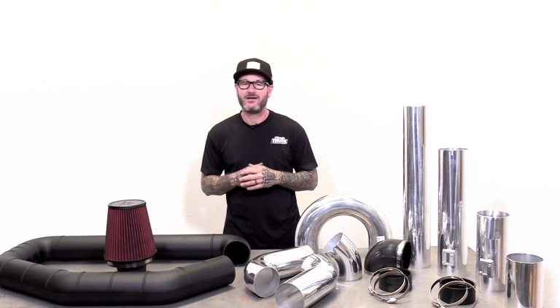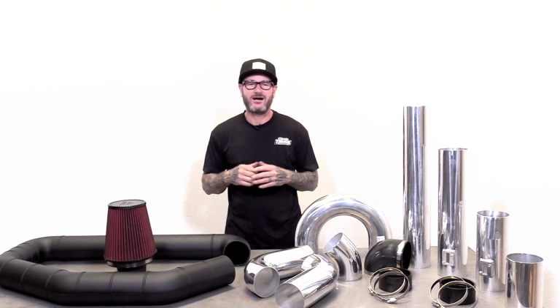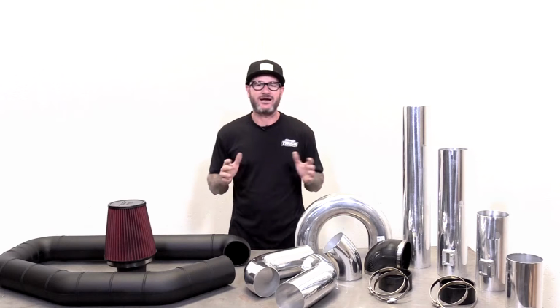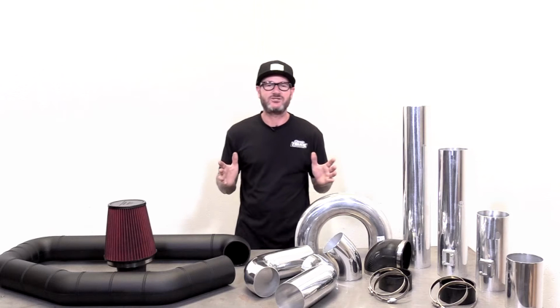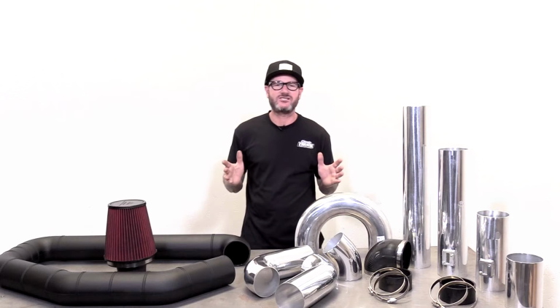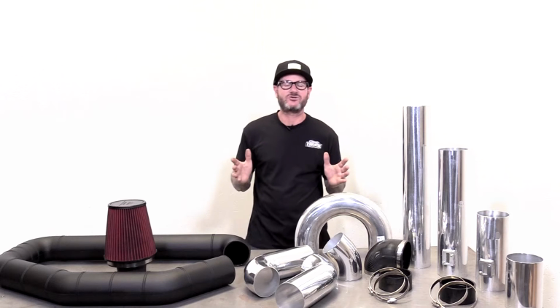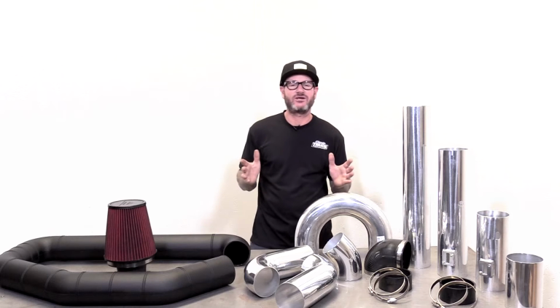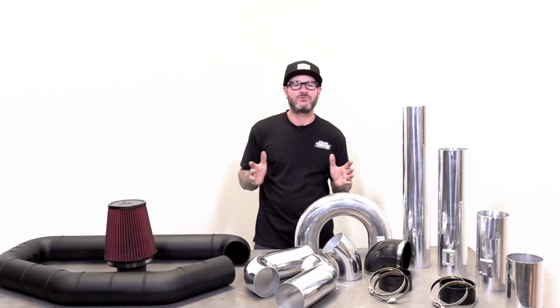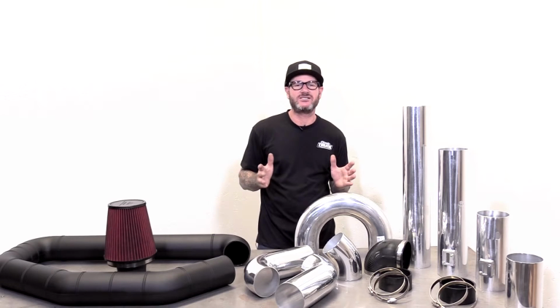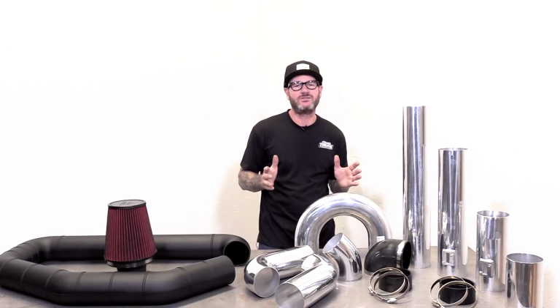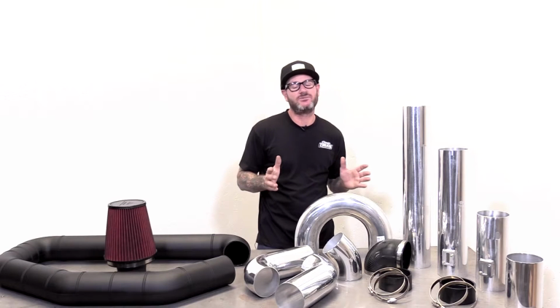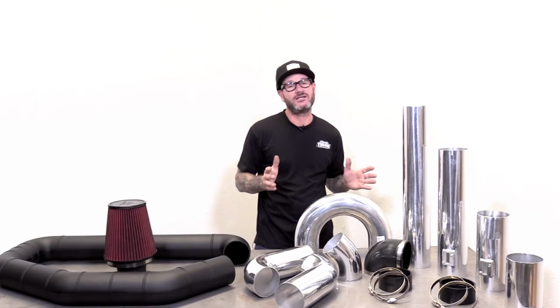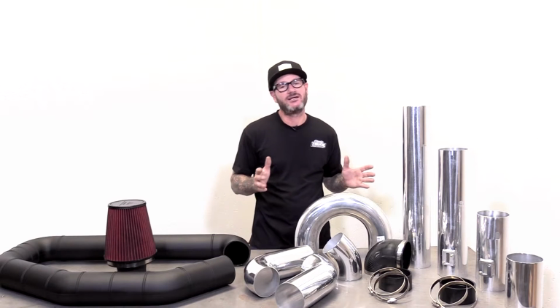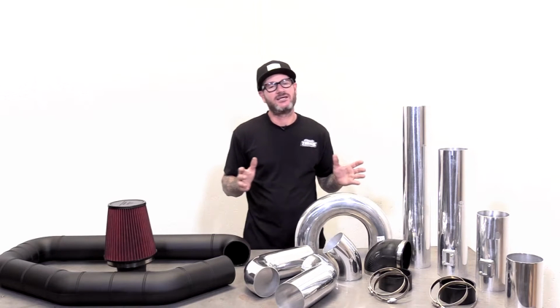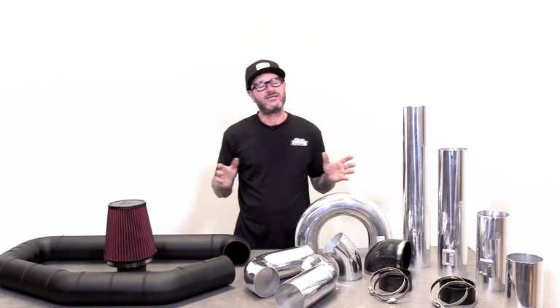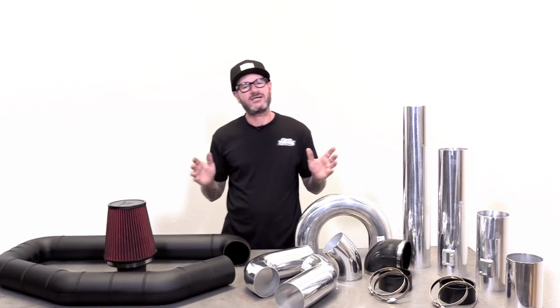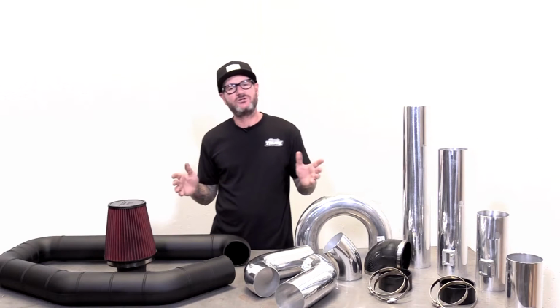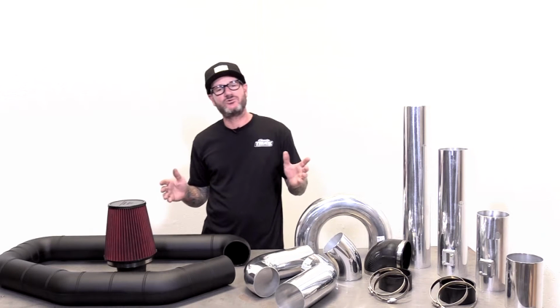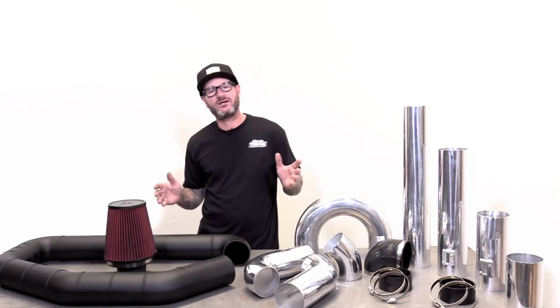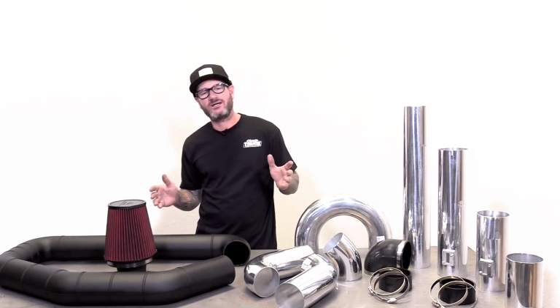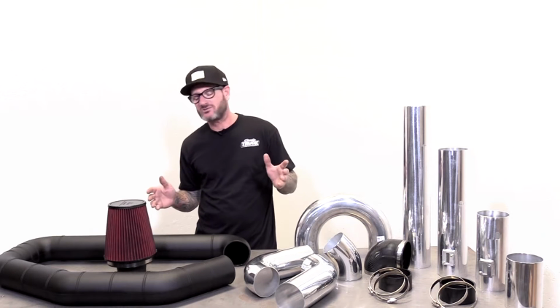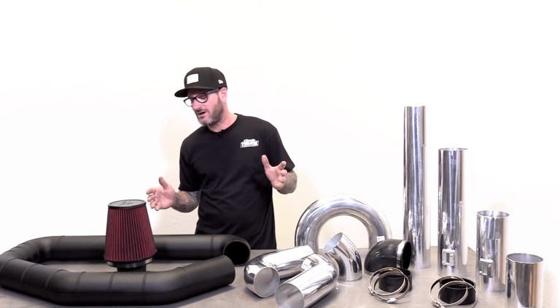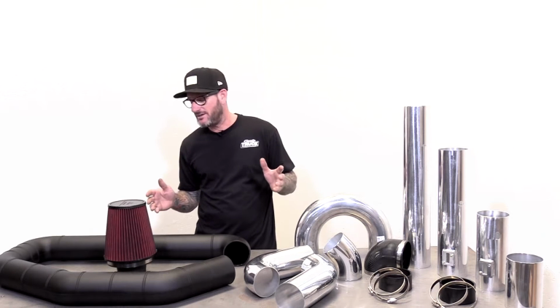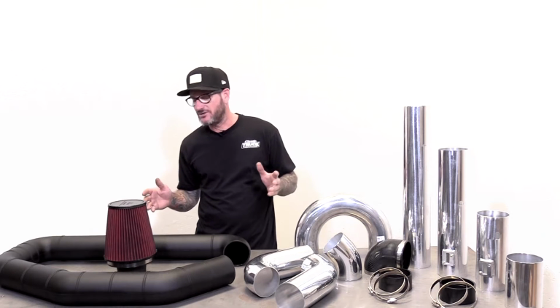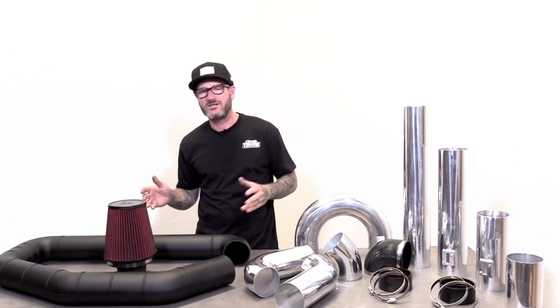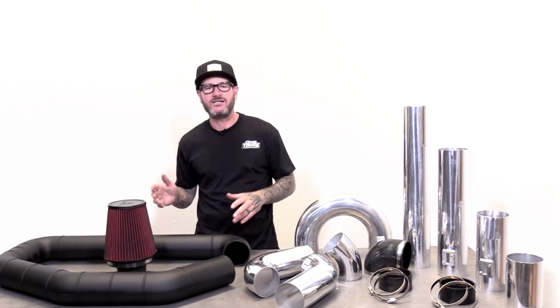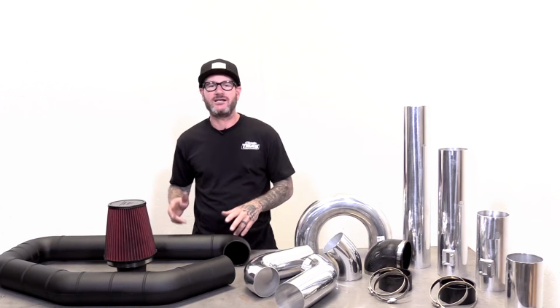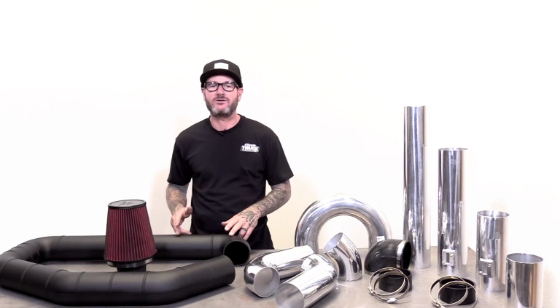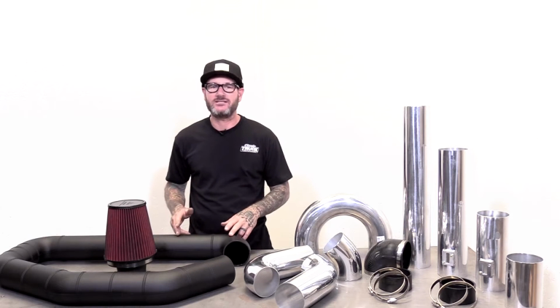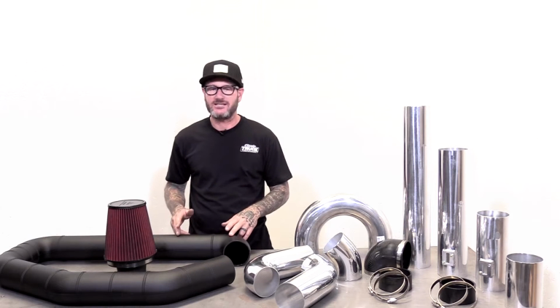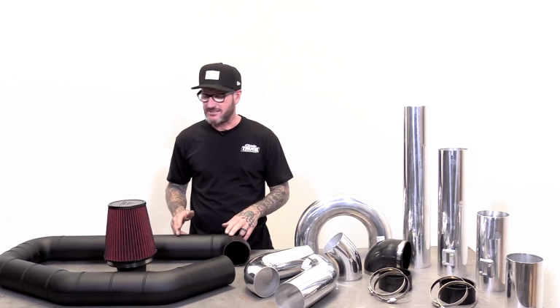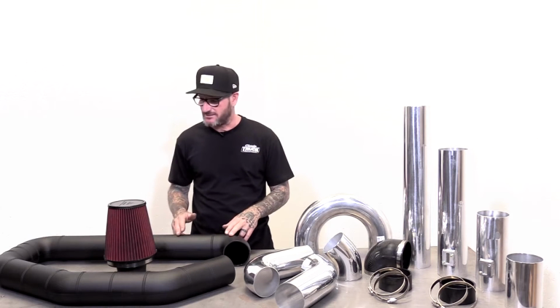Hi, I'm Jason Scudelieri with CPP, and anytime you do an LS swap, you're going to need an air intake system.